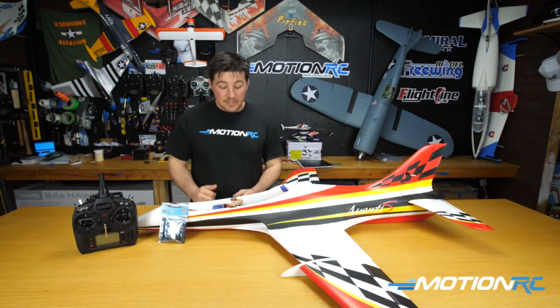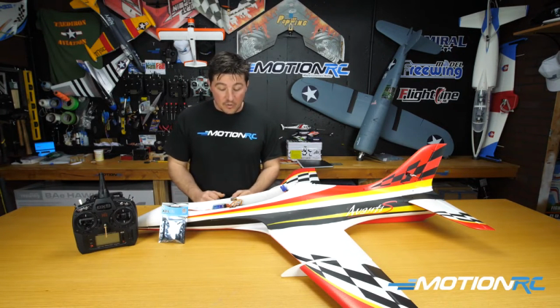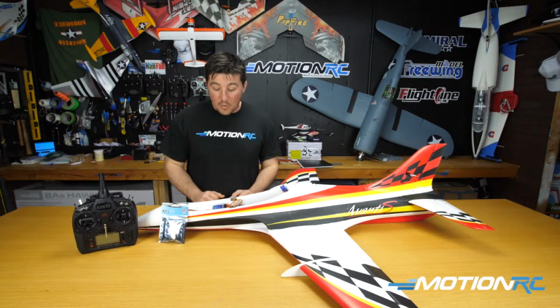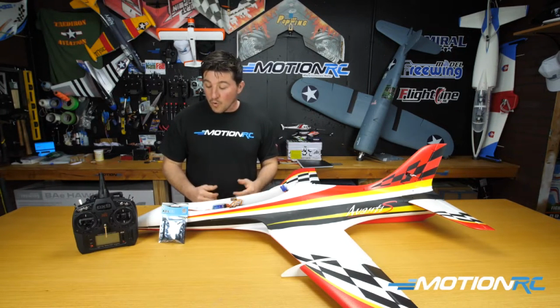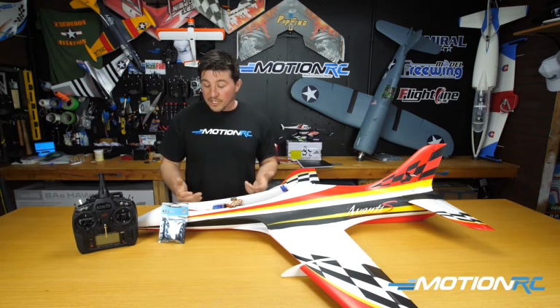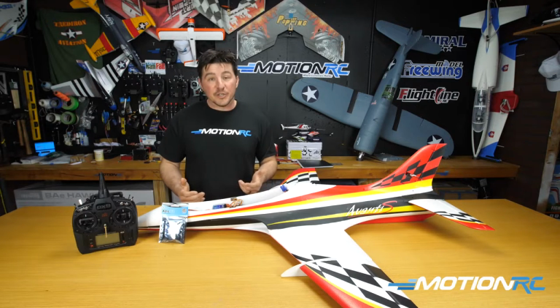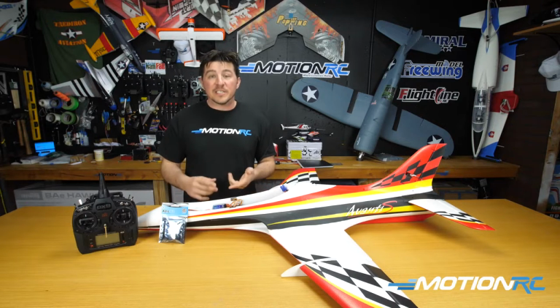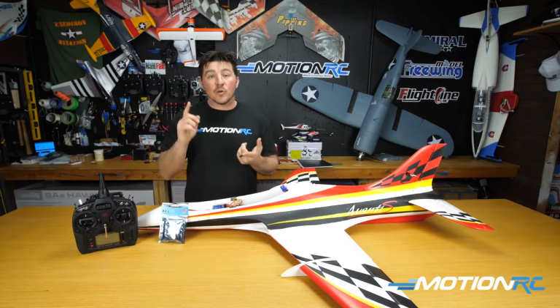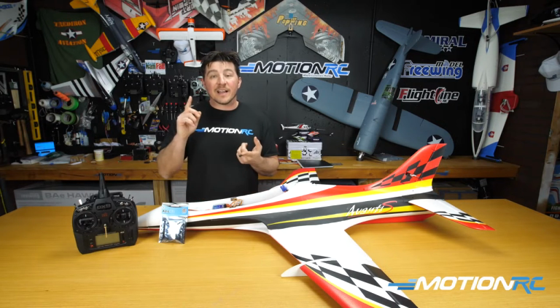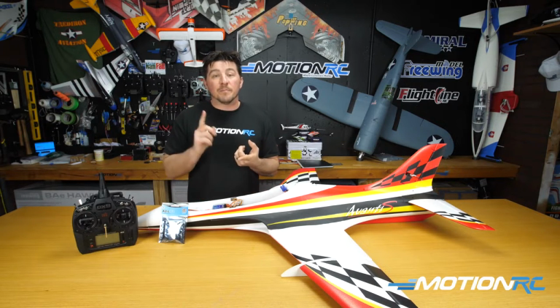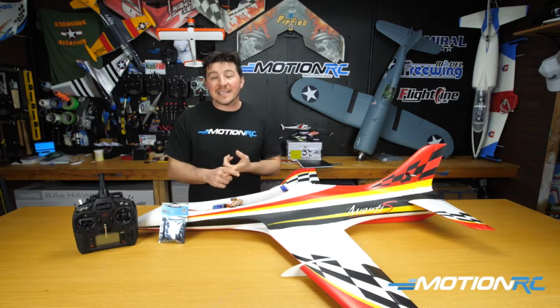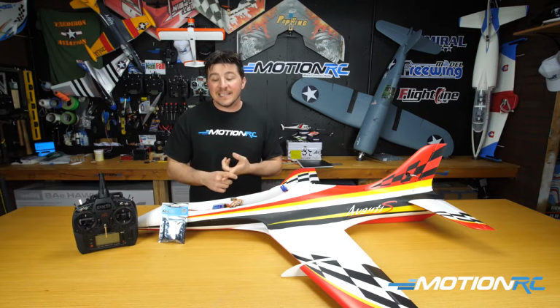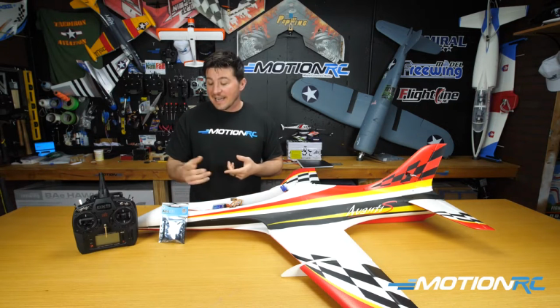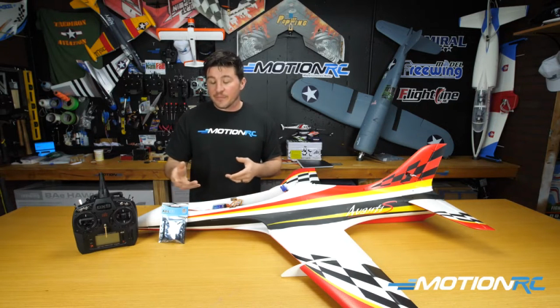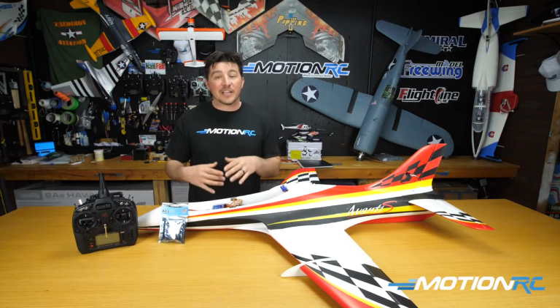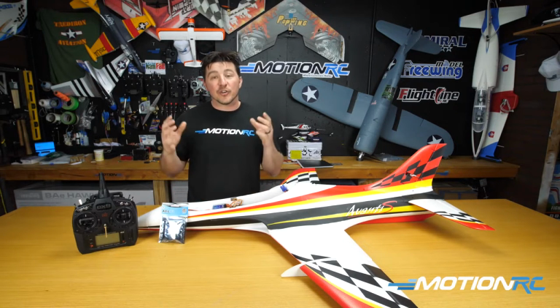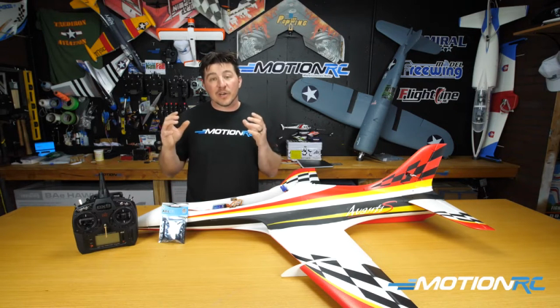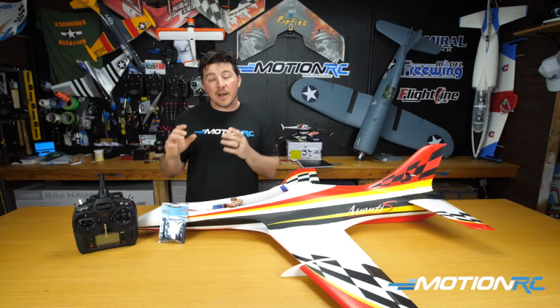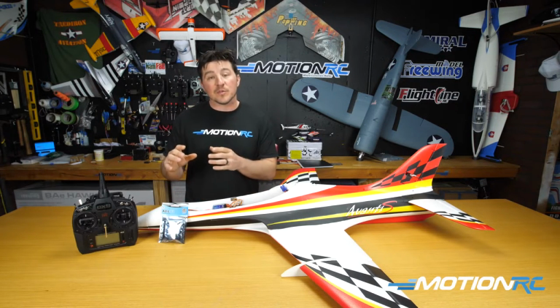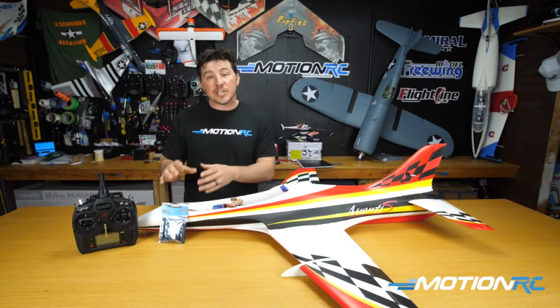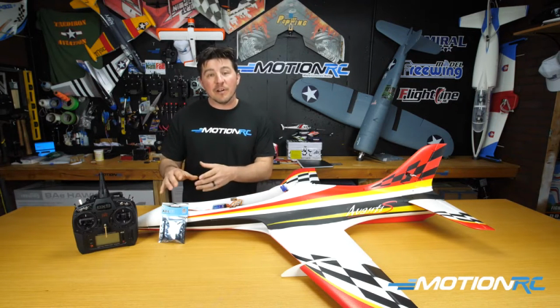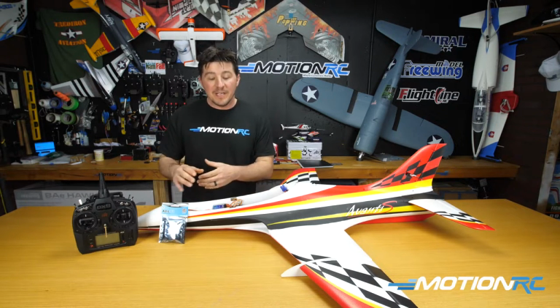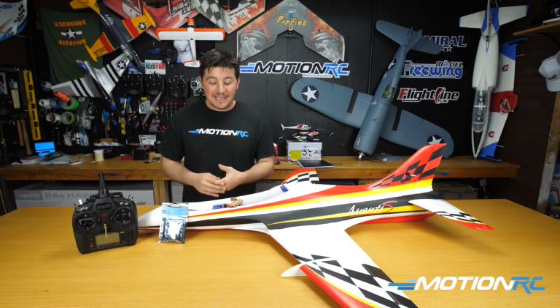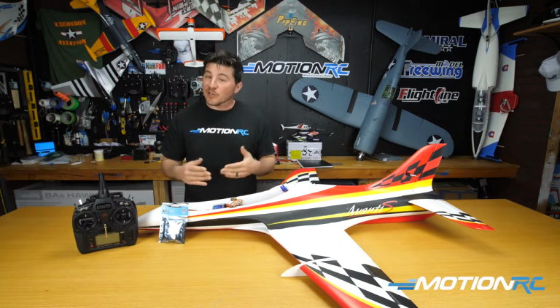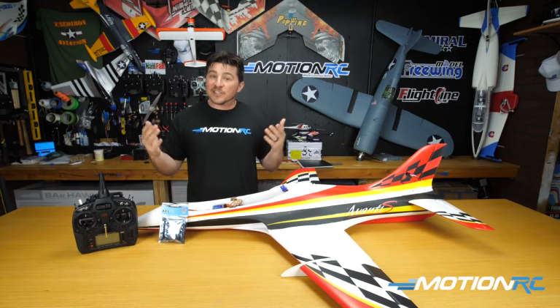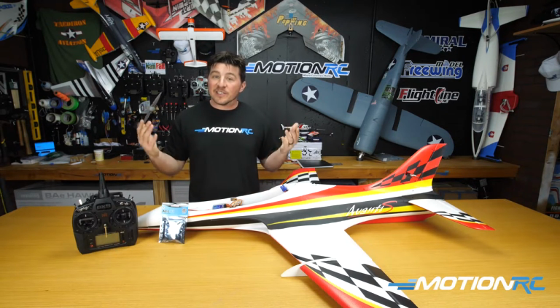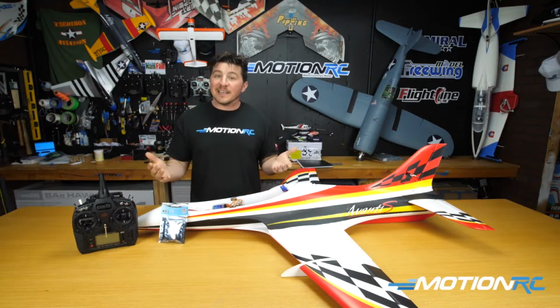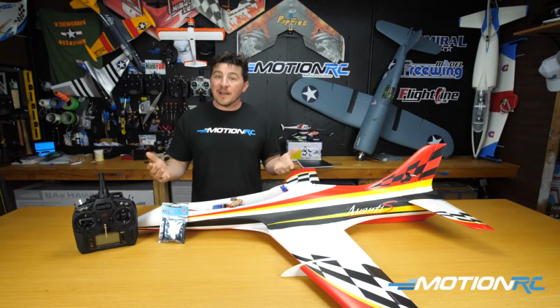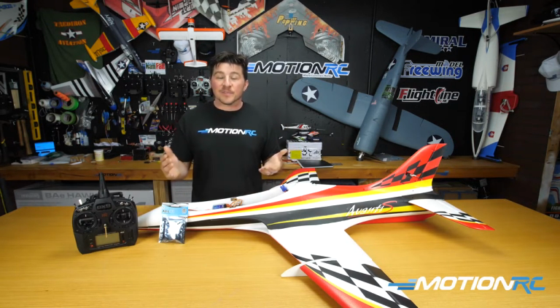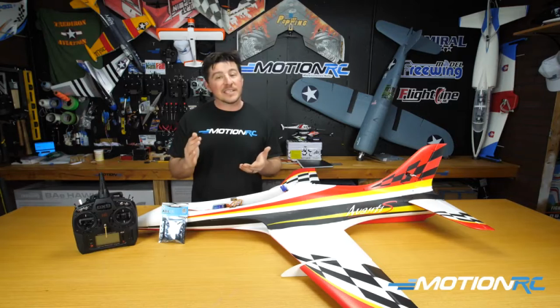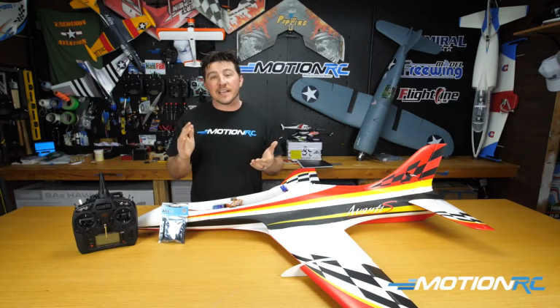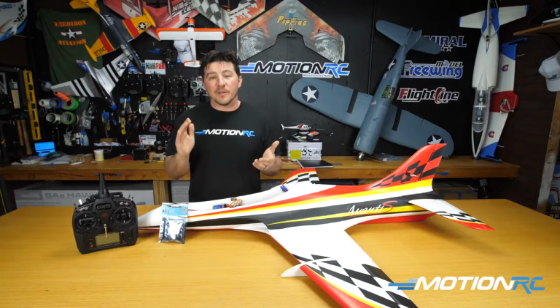So what we're going to do is a quick unboxing, get out of the bag, show you what comes with the gyro, and then we're going to start setting it up. So let's get going.